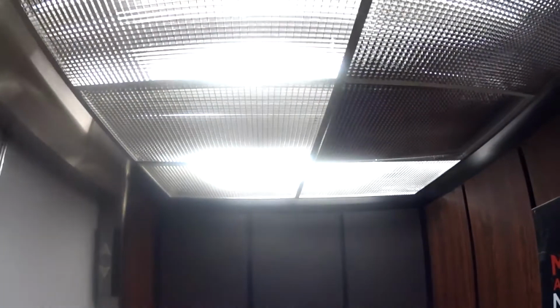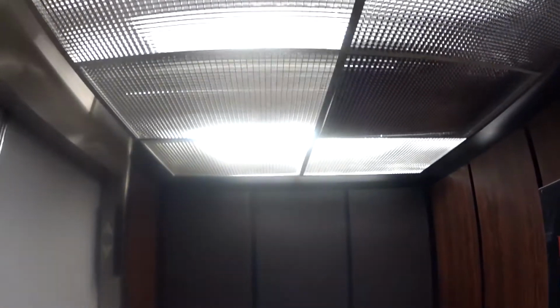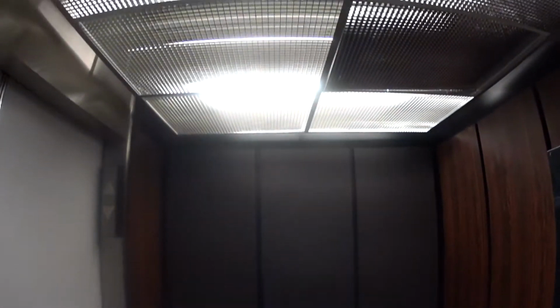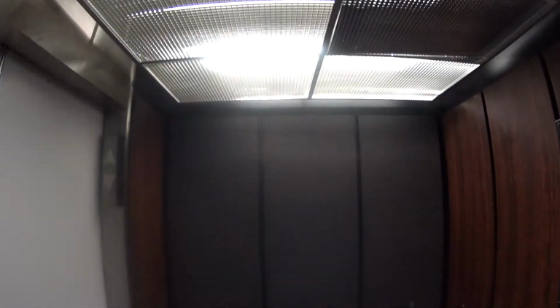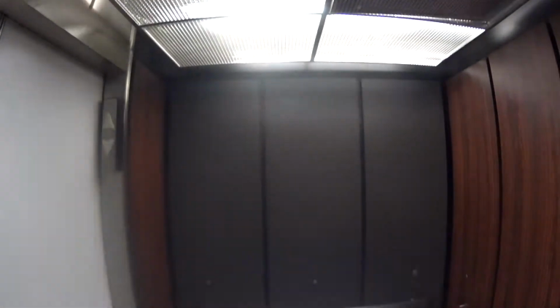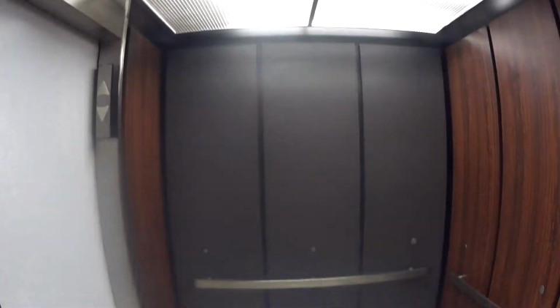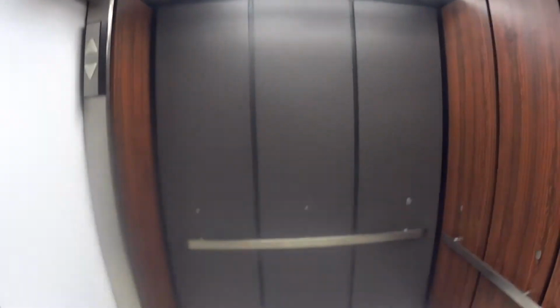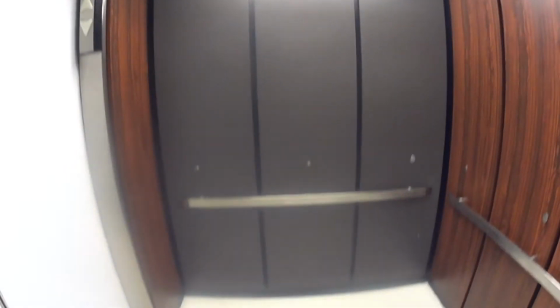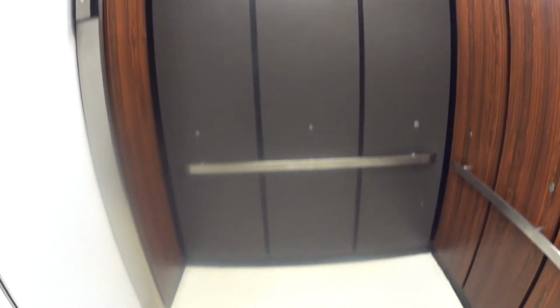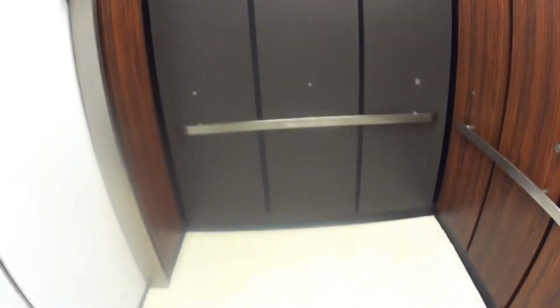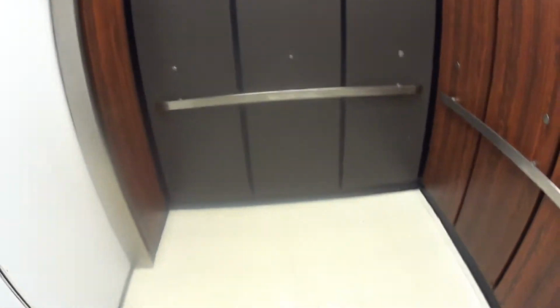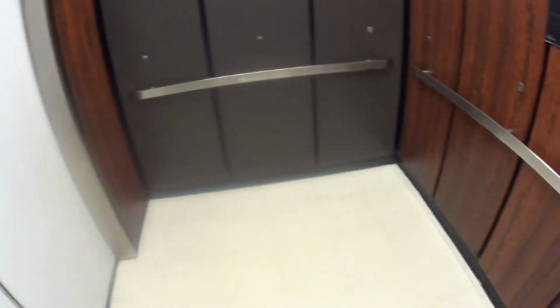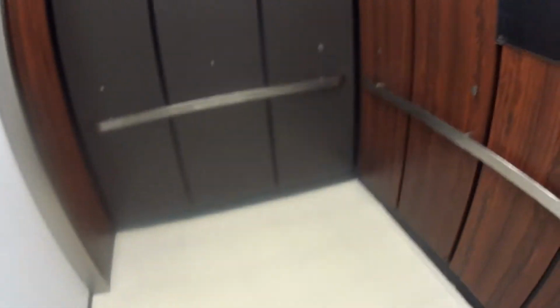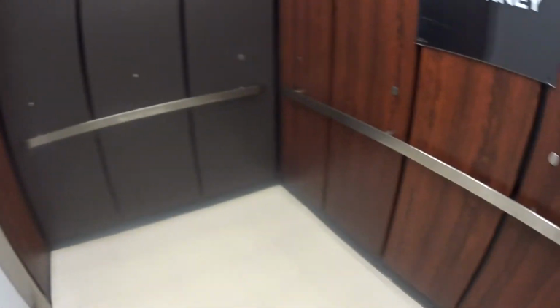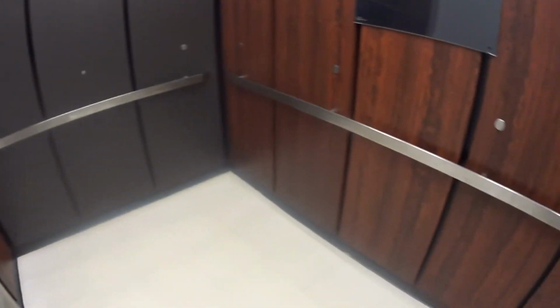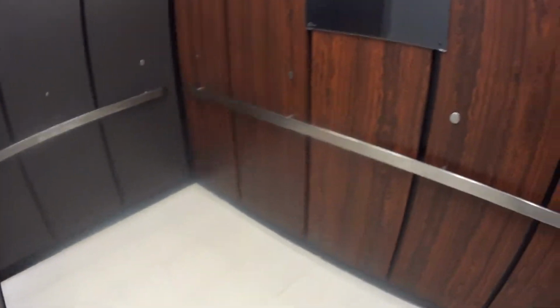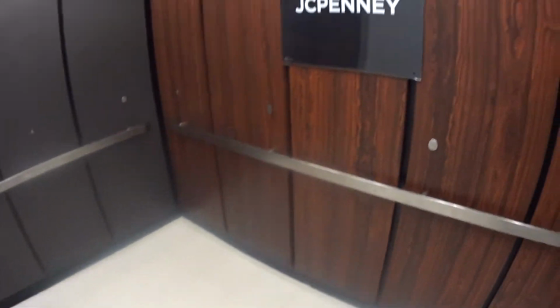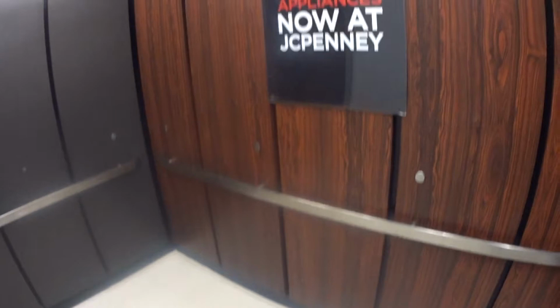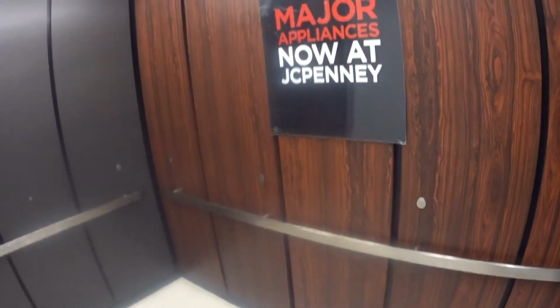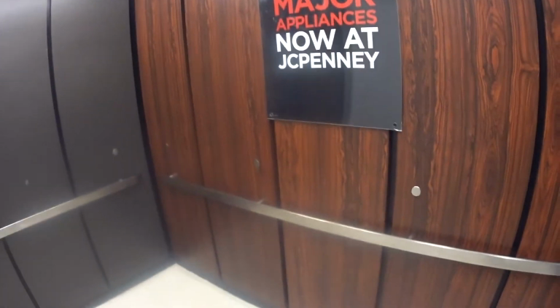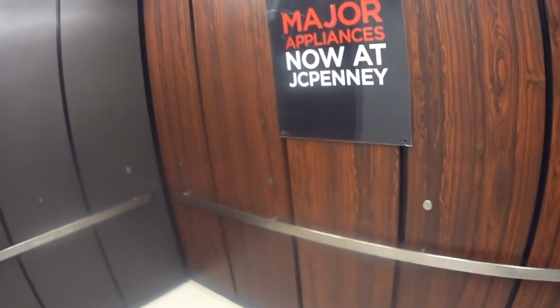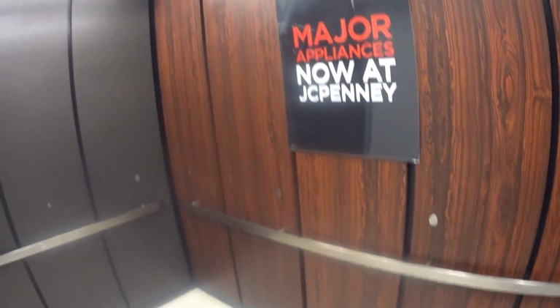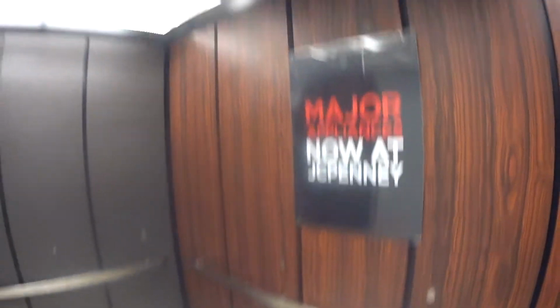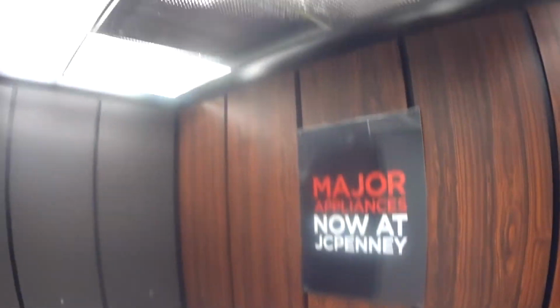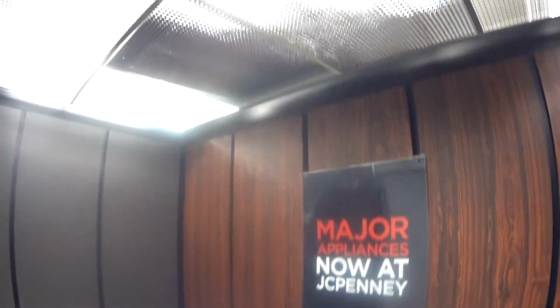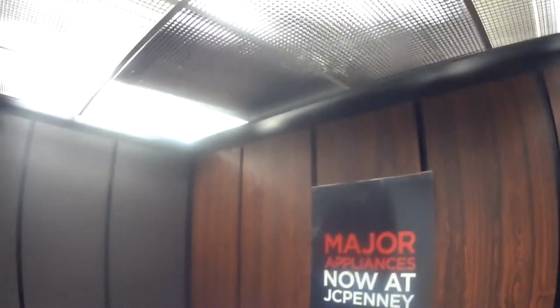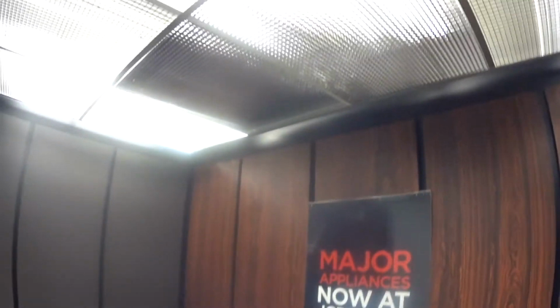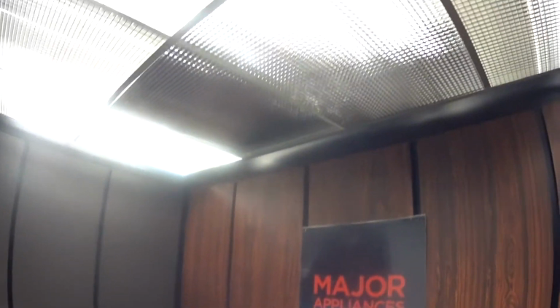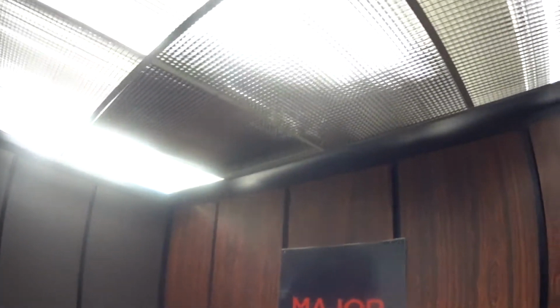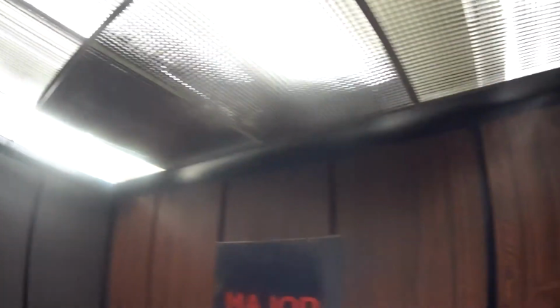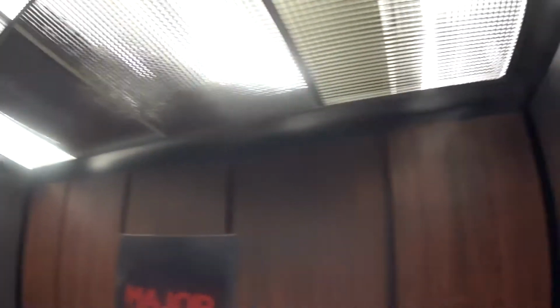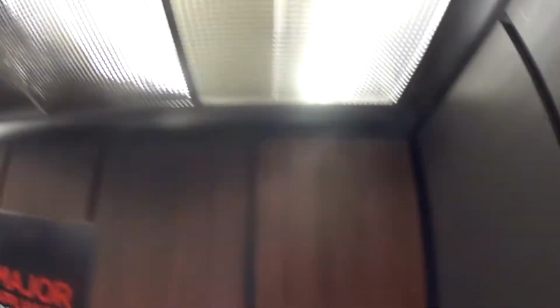These are the elevators at JCPenney at the Wayne Town Center in Wayne, New Jersey.